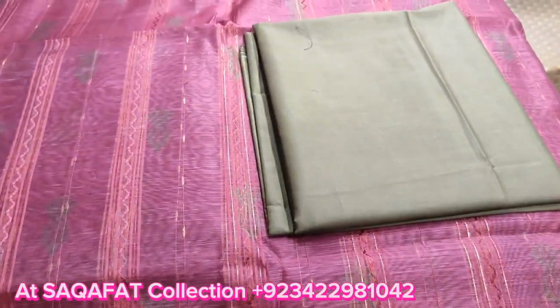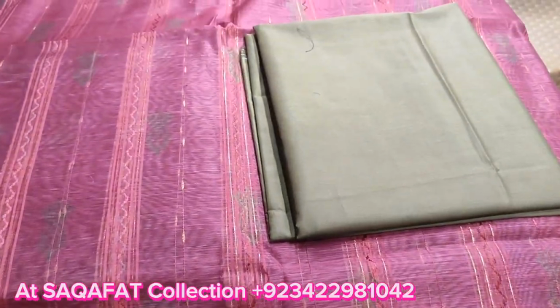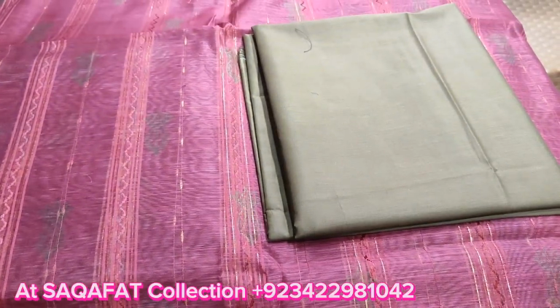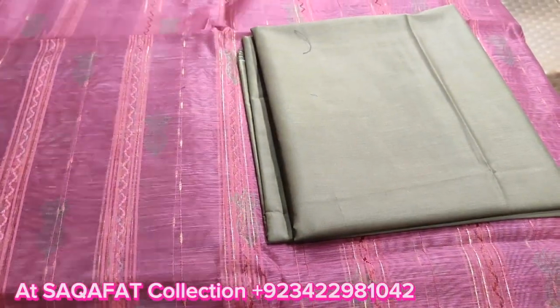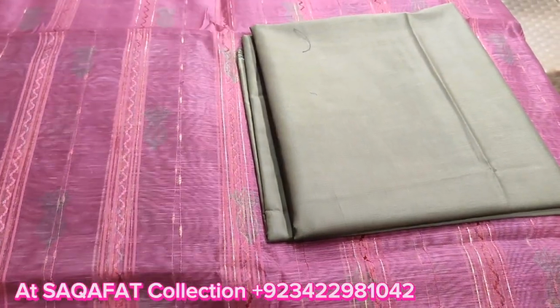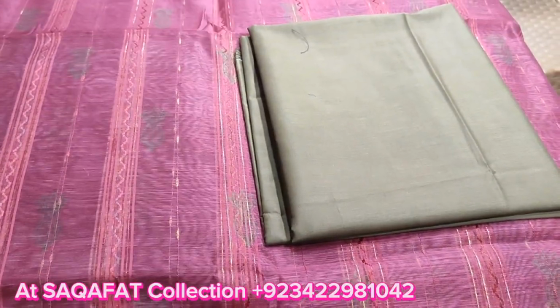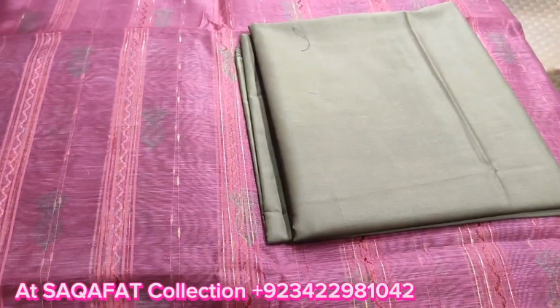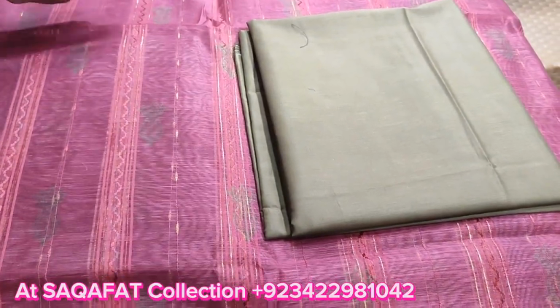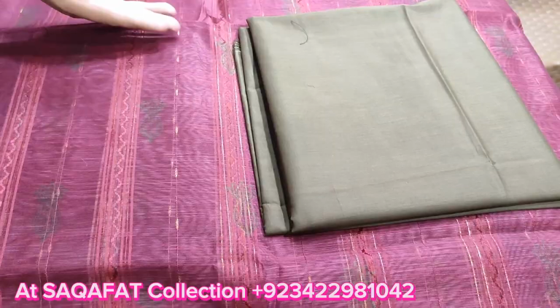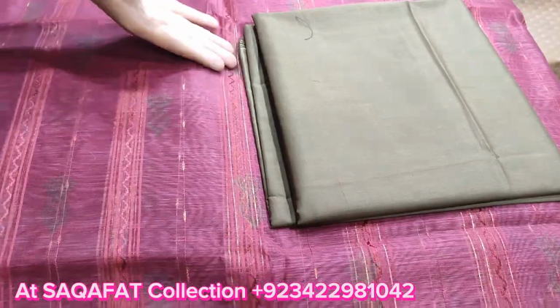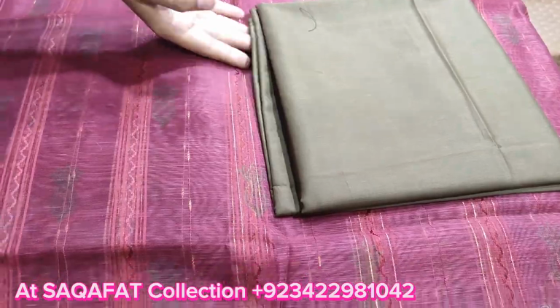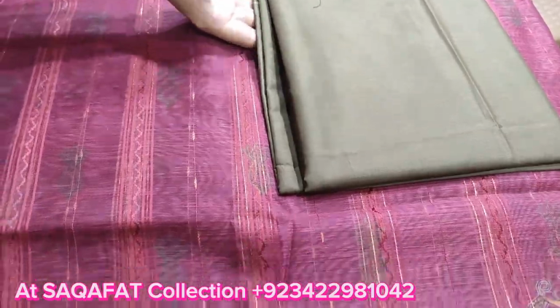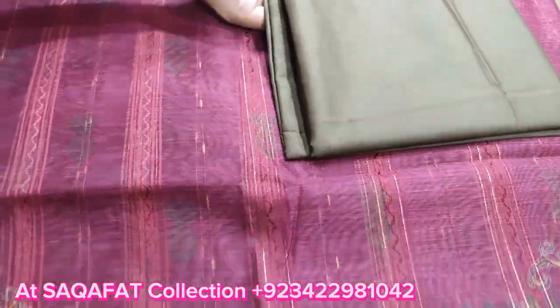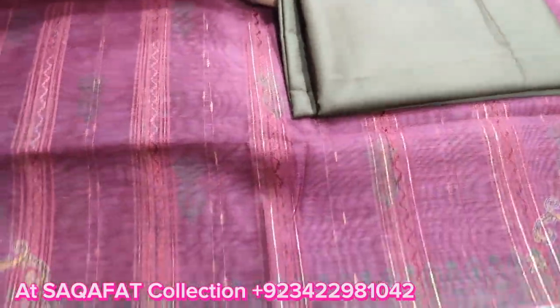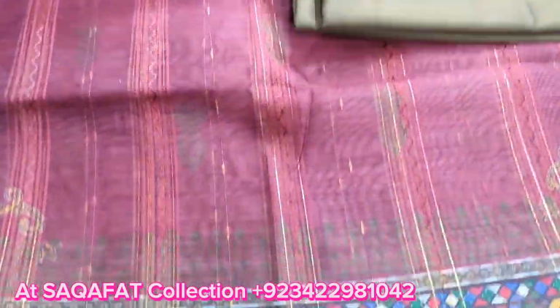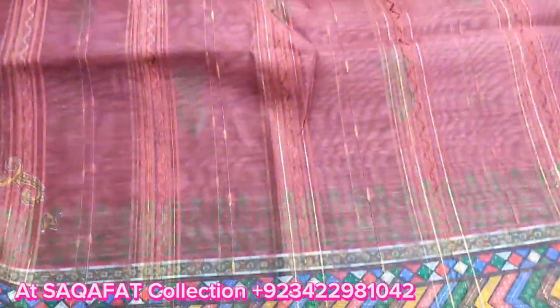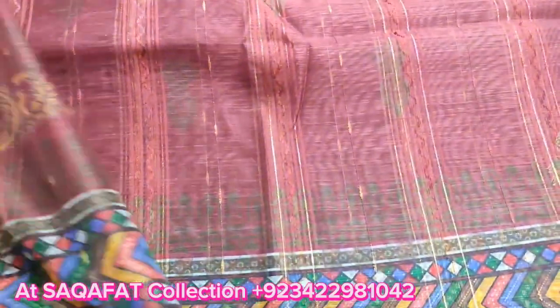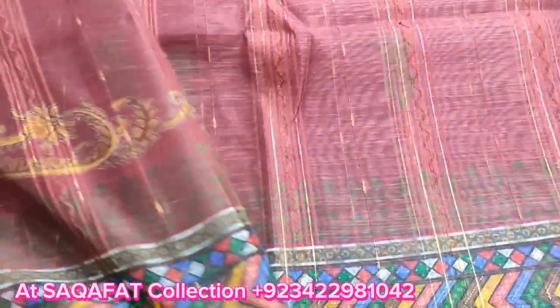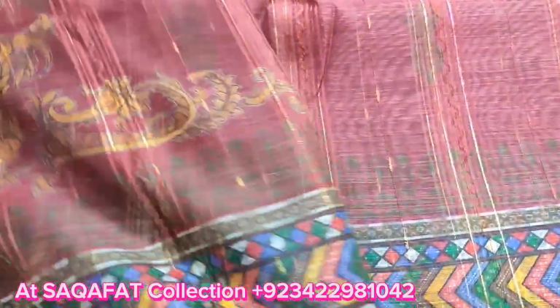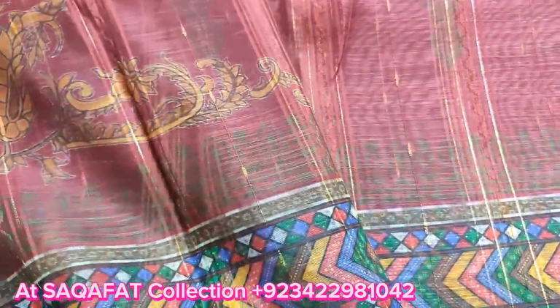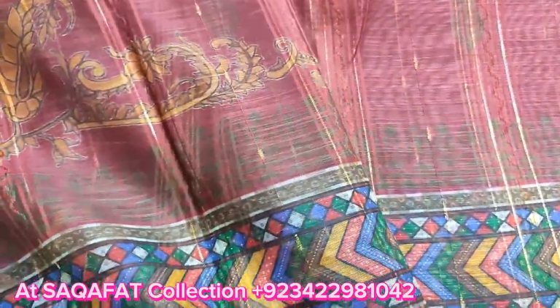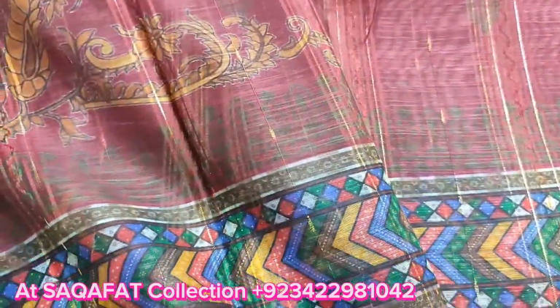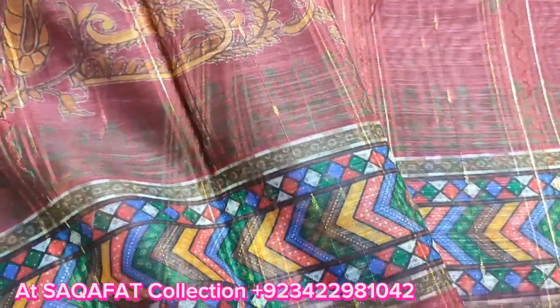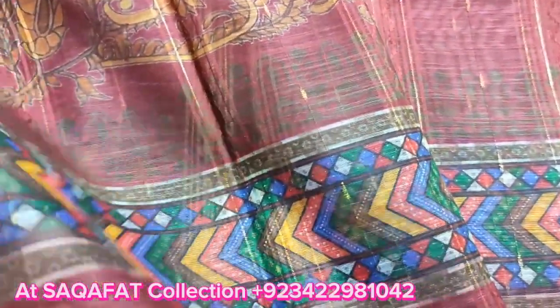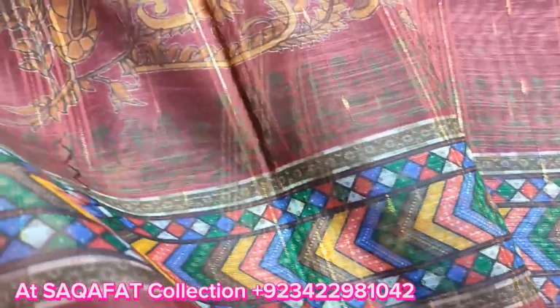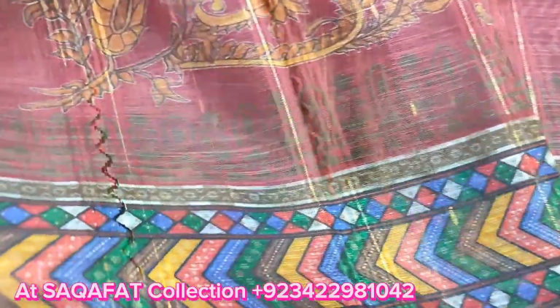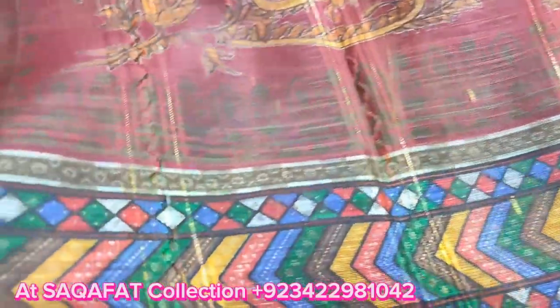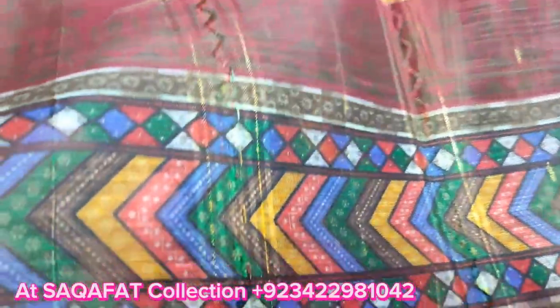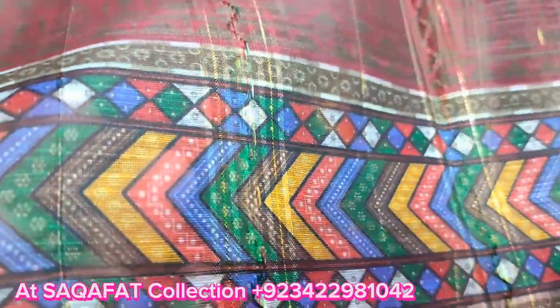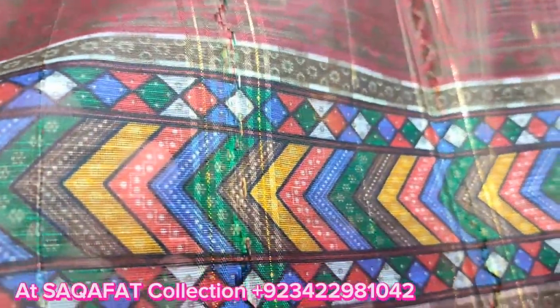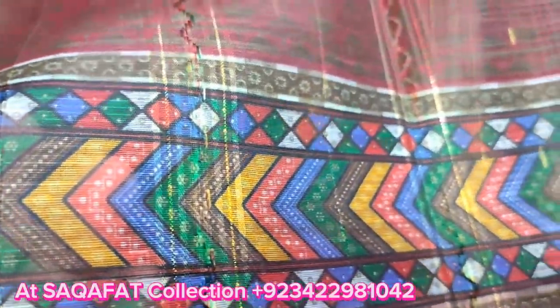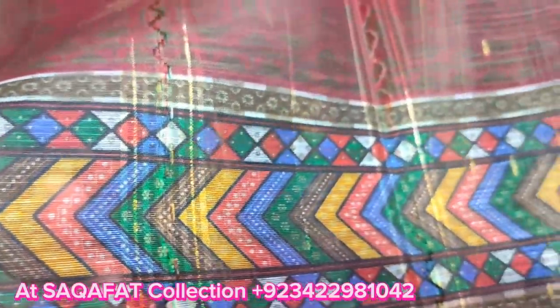Back-end trouser, fabric print, digital print.